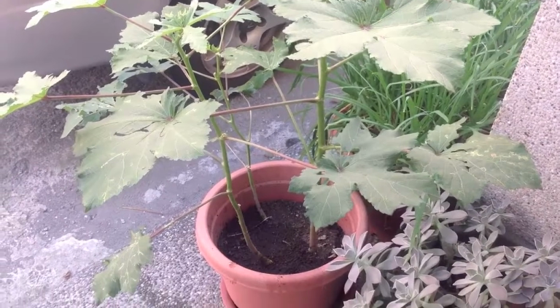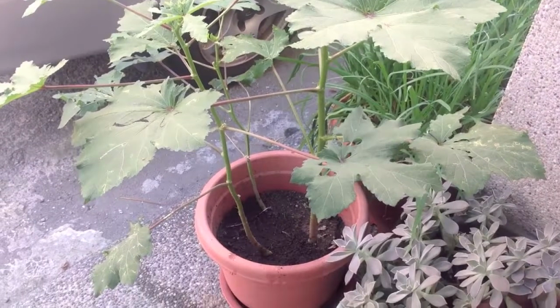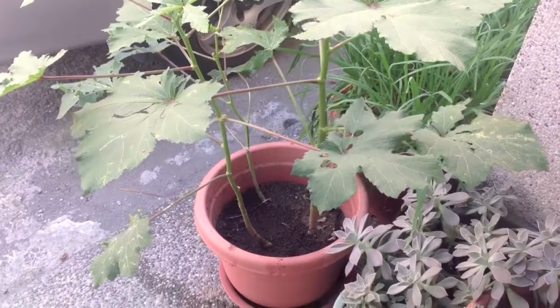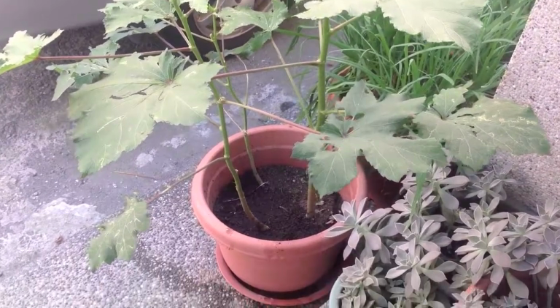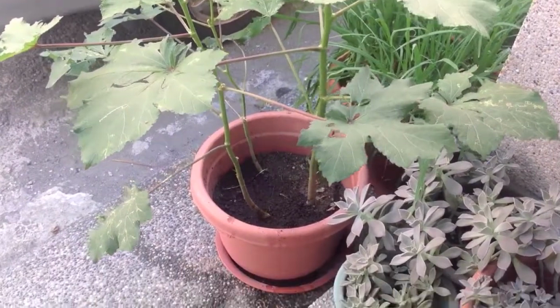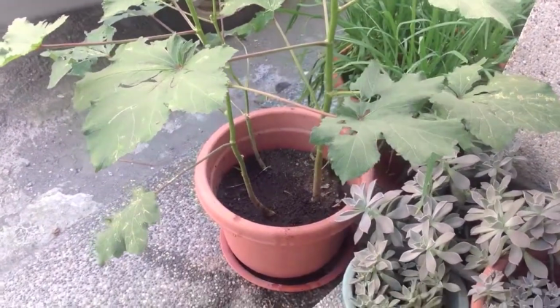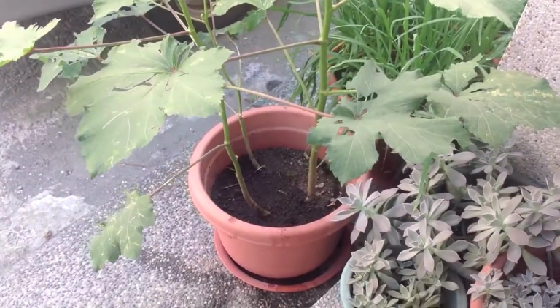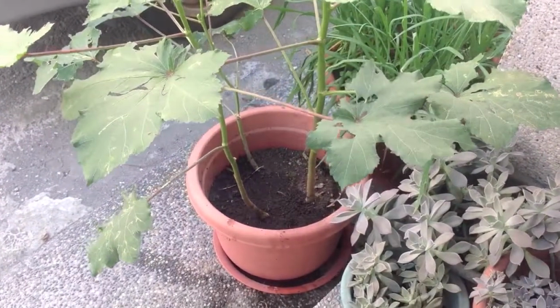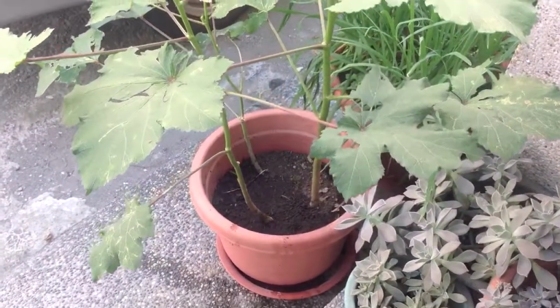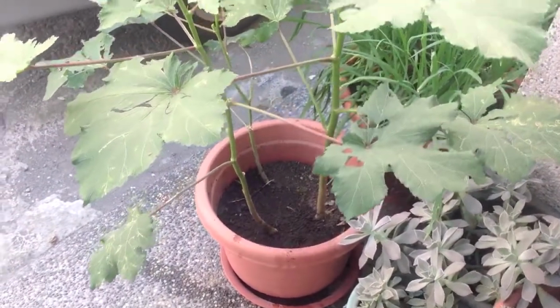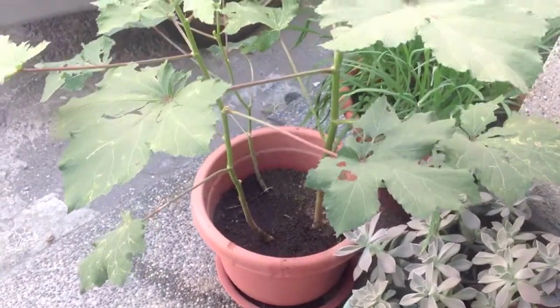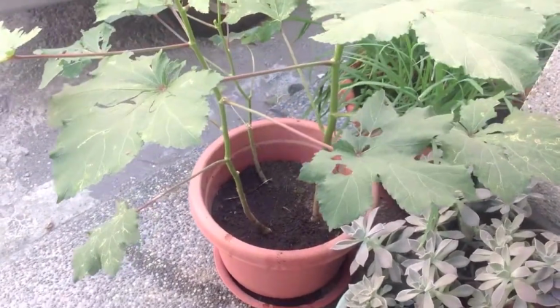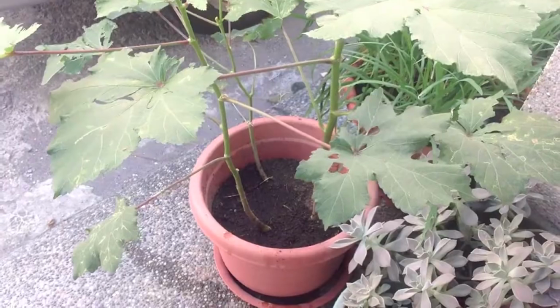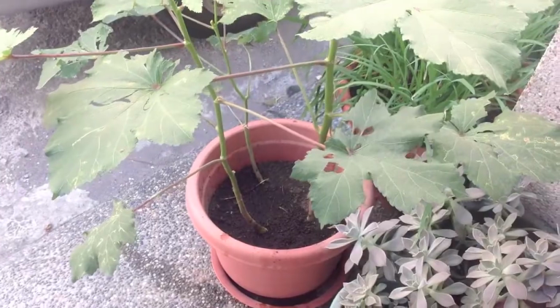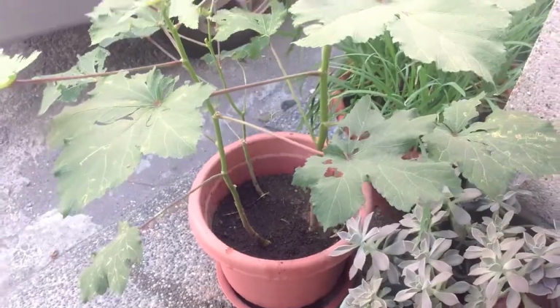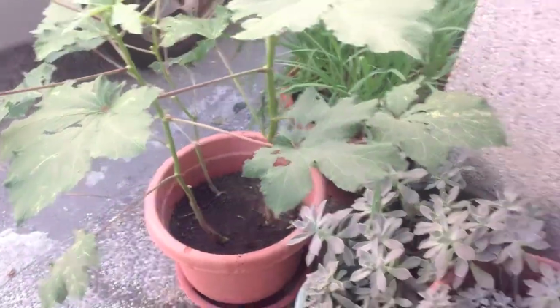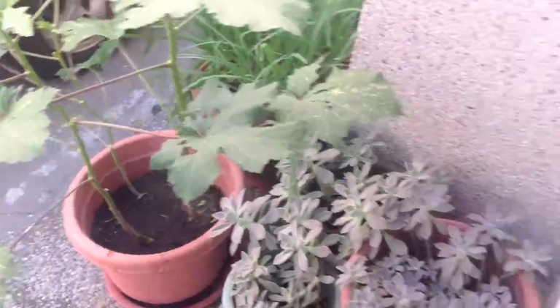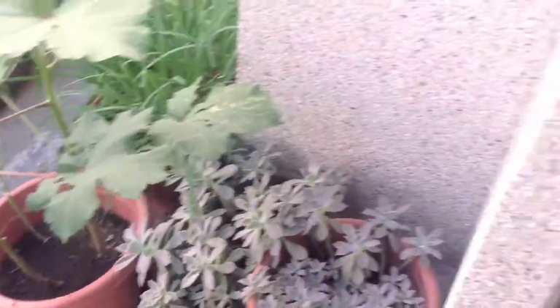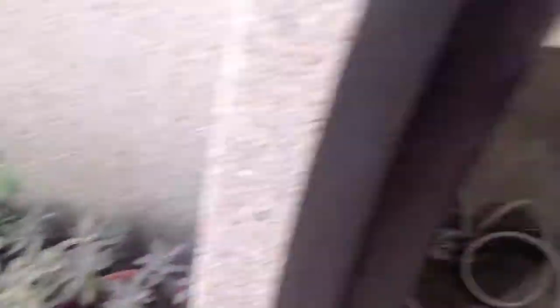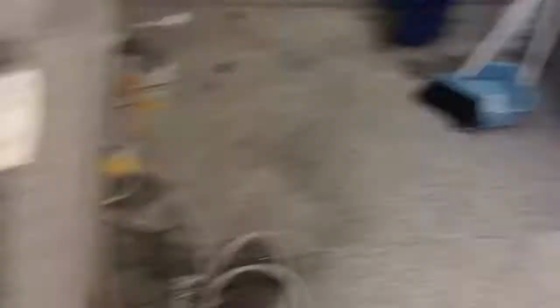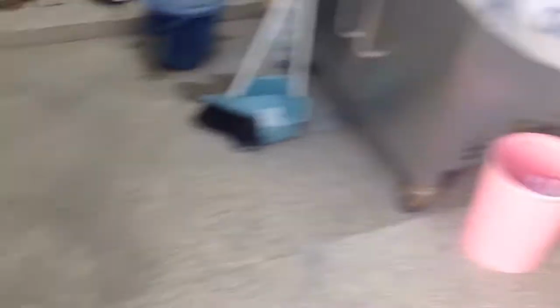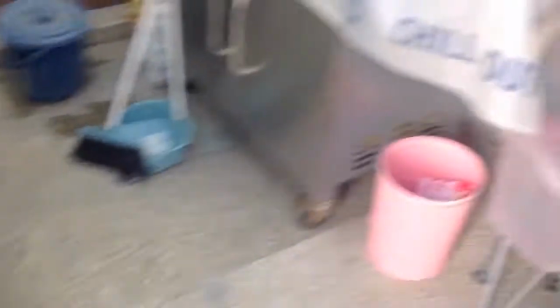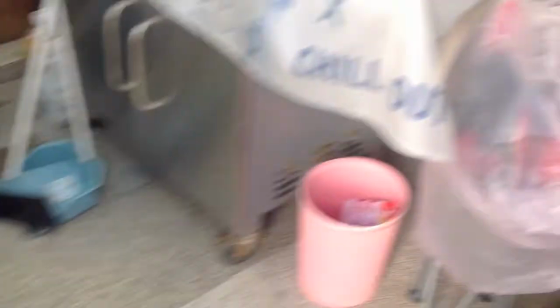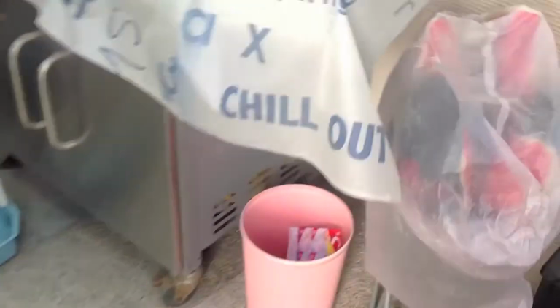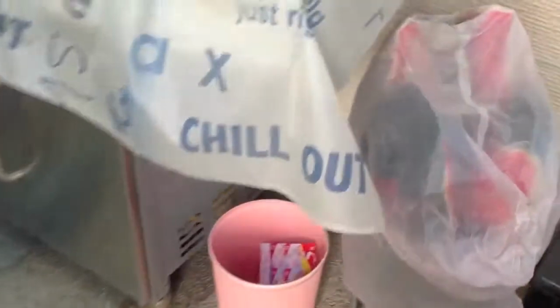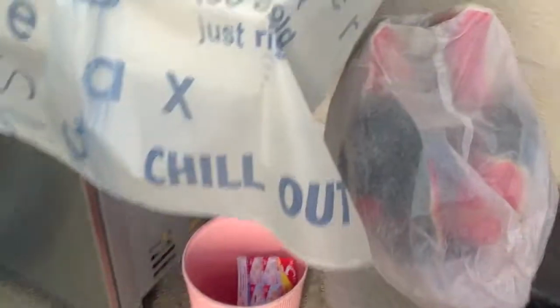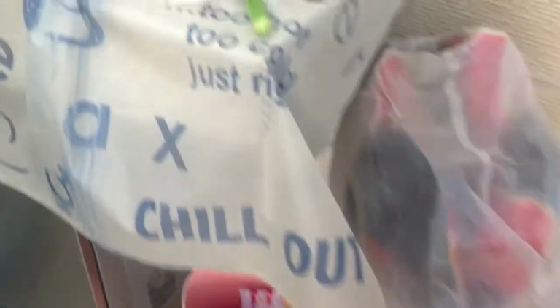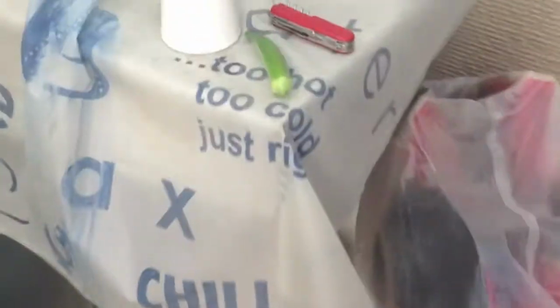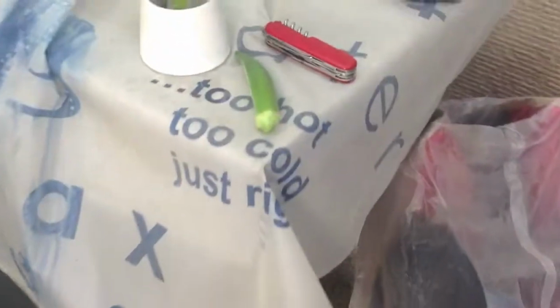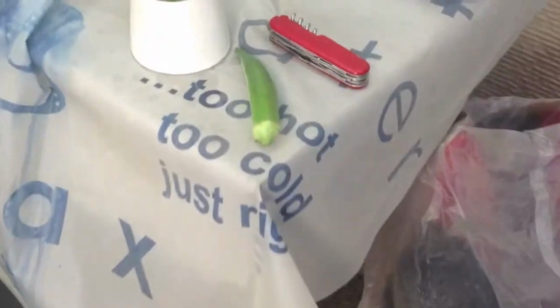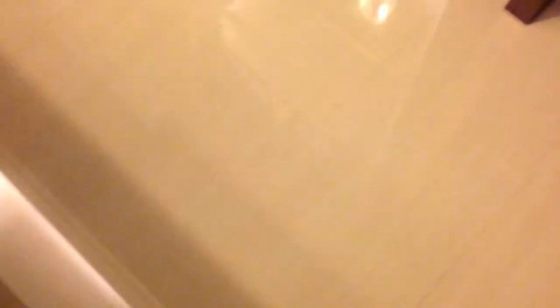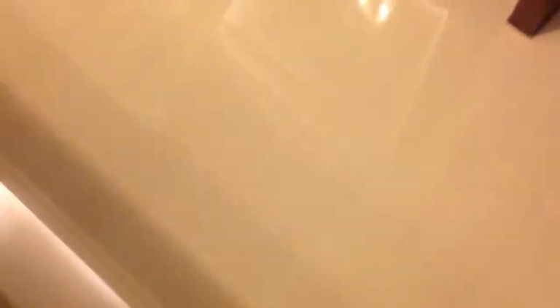I've got three okra here in this pot and they're starting to produce. I just cut one off.